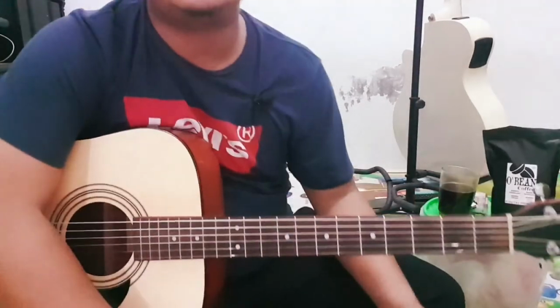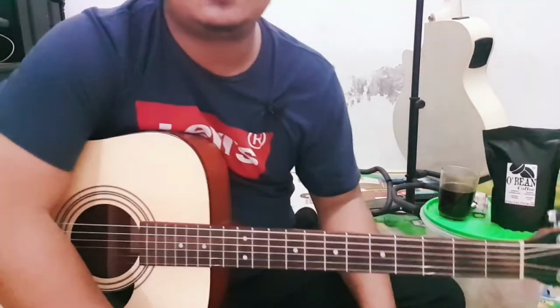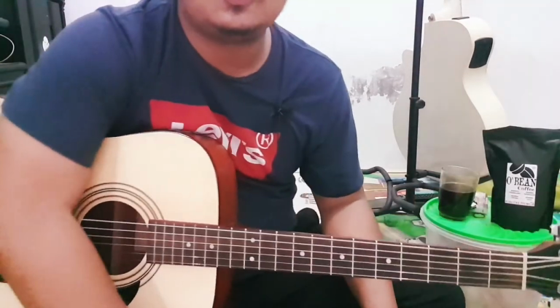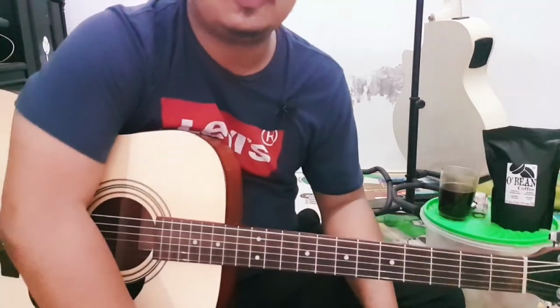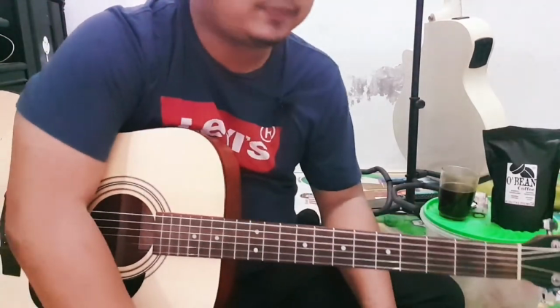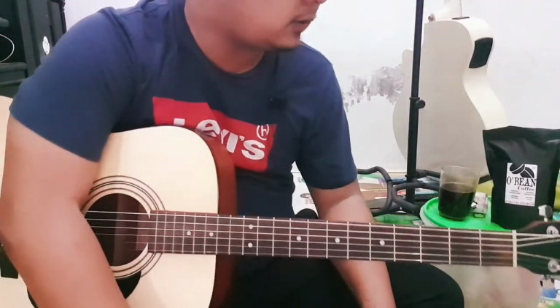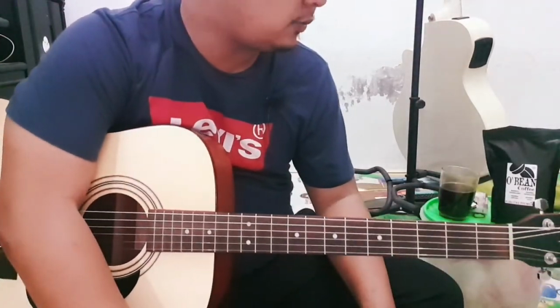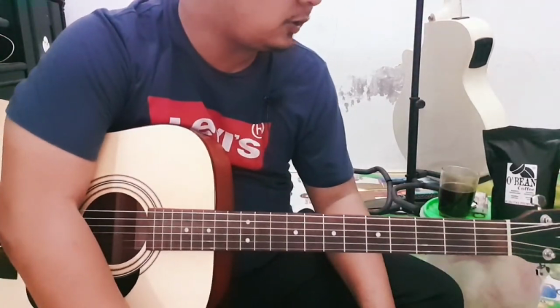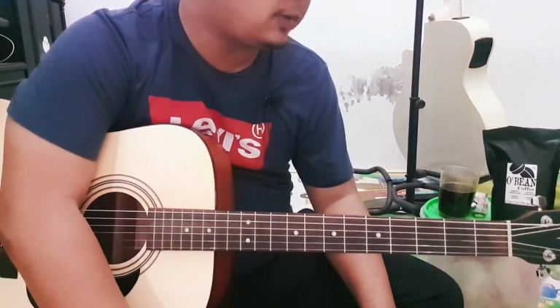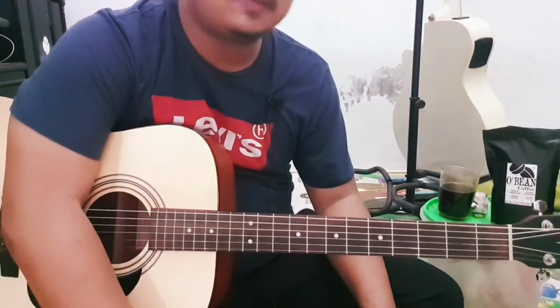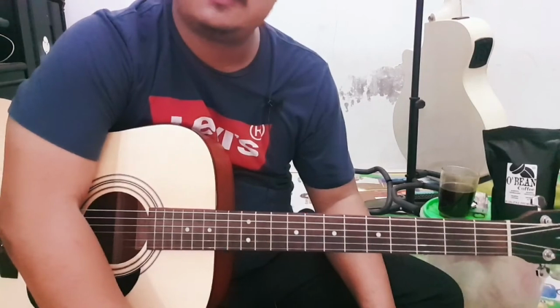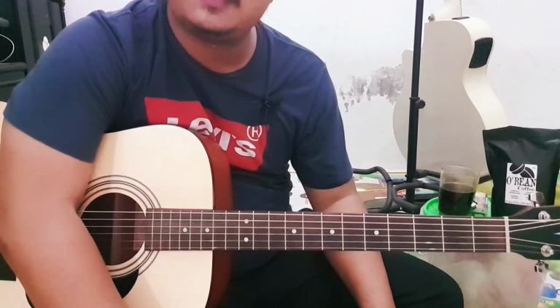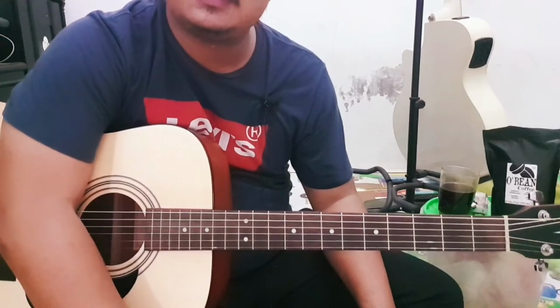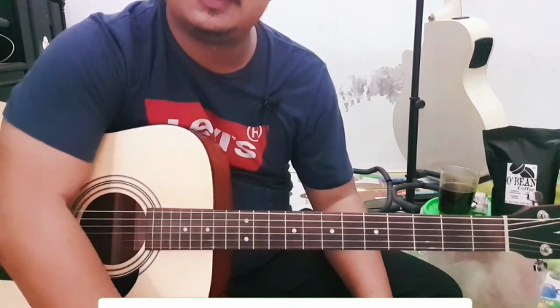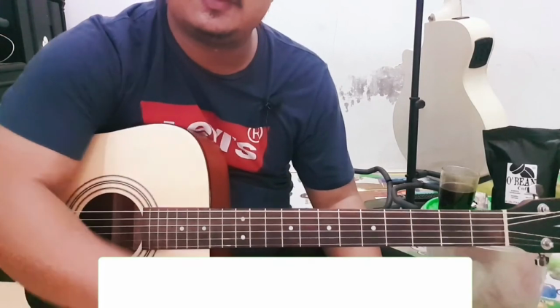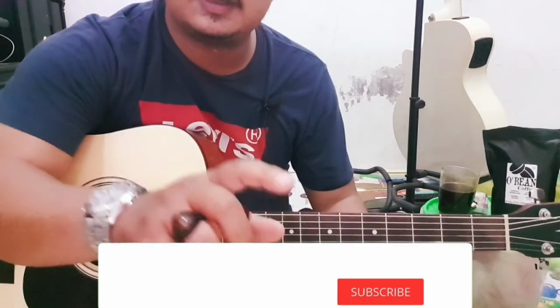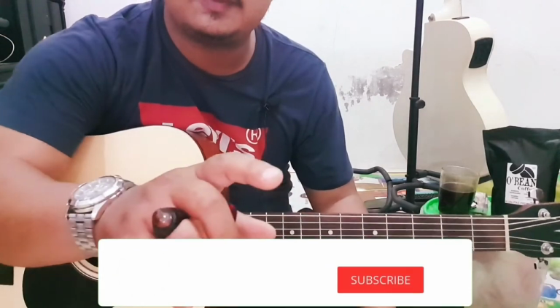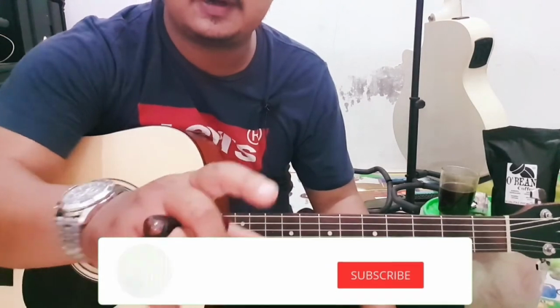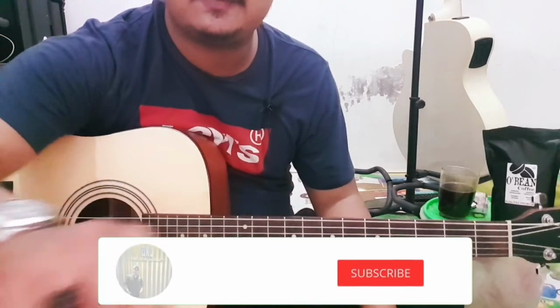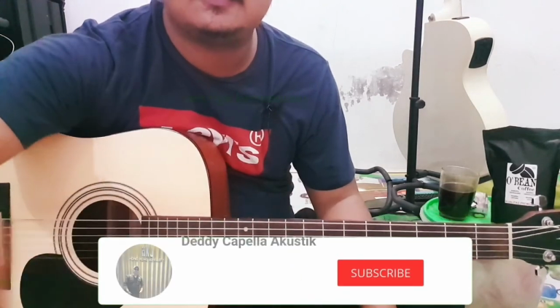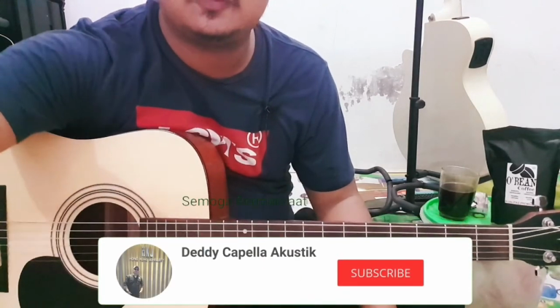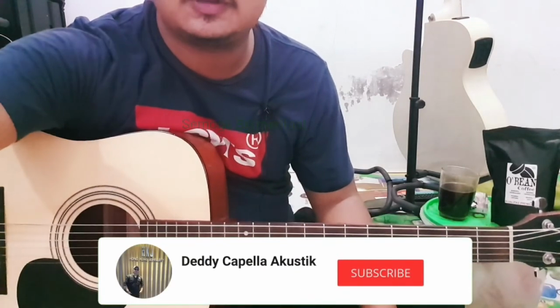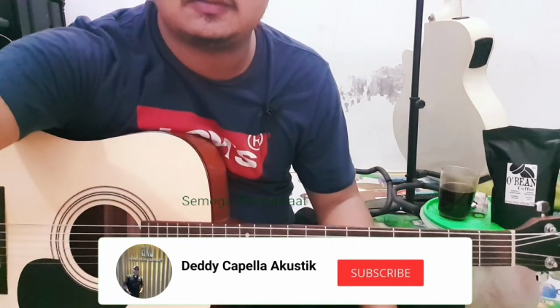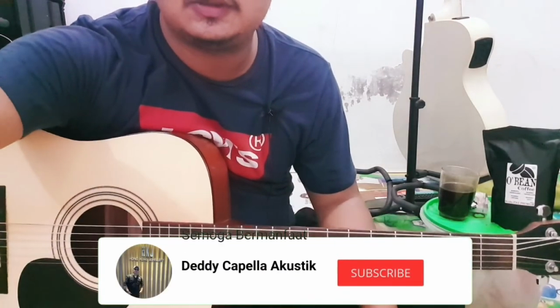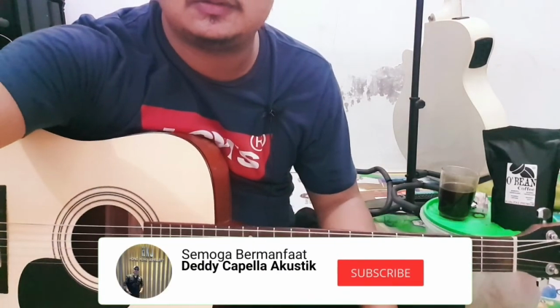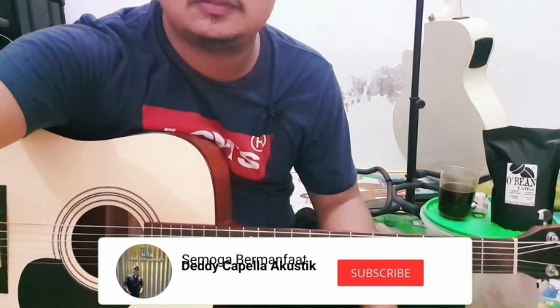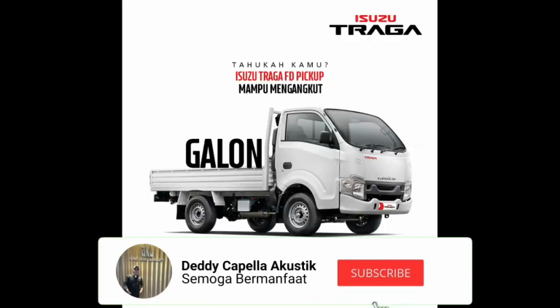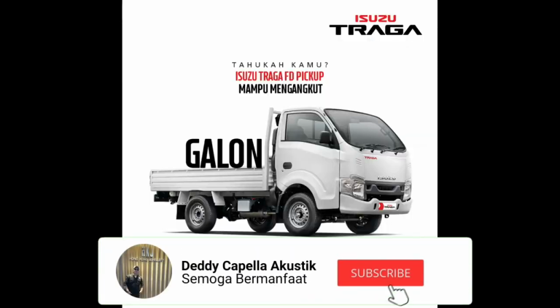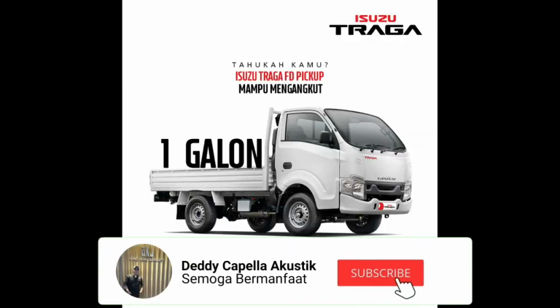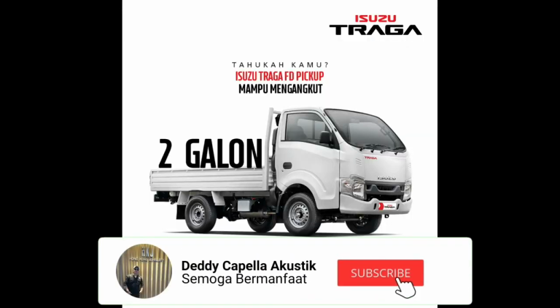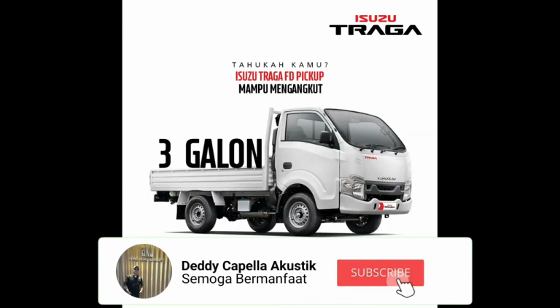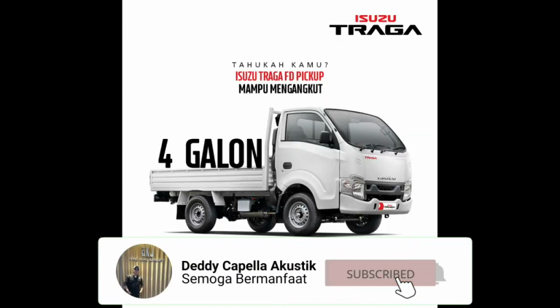Cukup. Semoga bermanfaat. Jangan lupa subscribe sama tekan tombol lonceng ya.